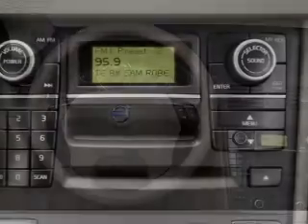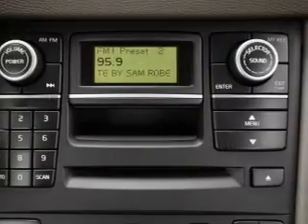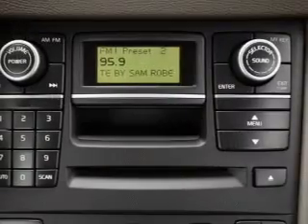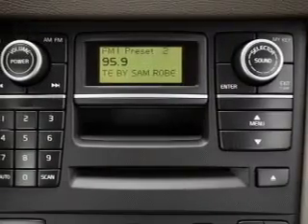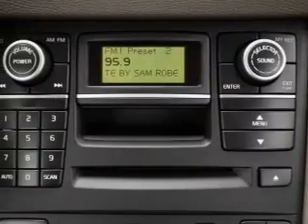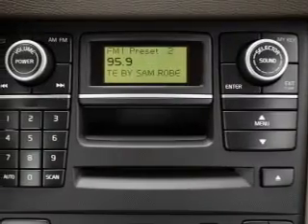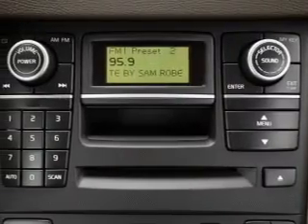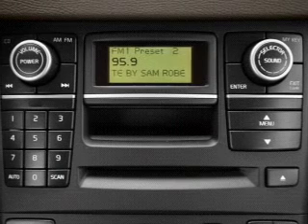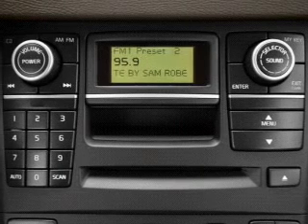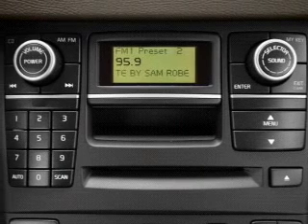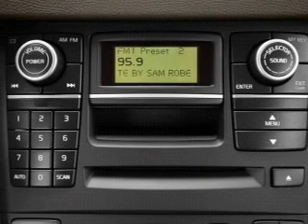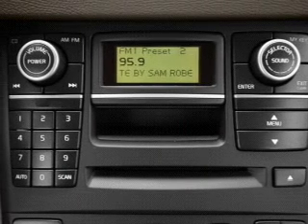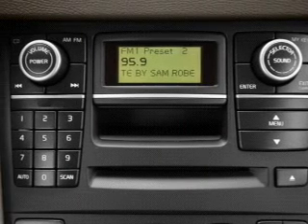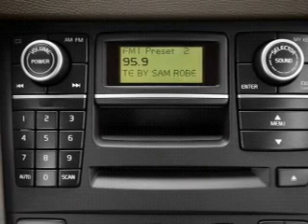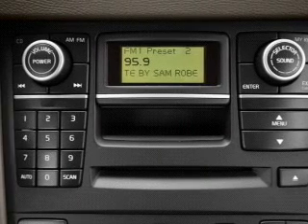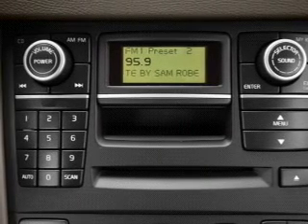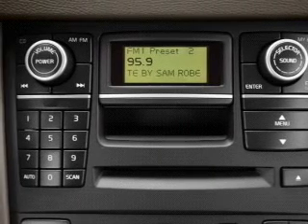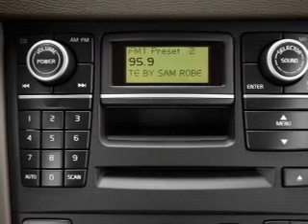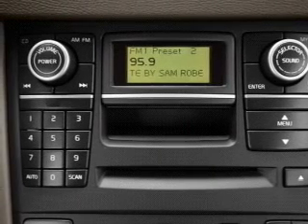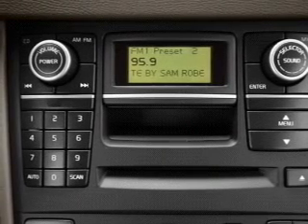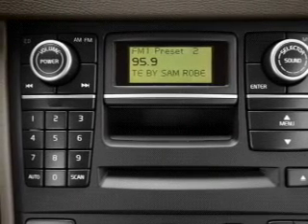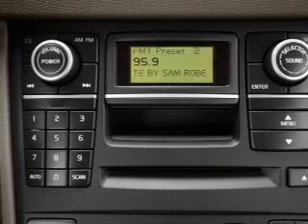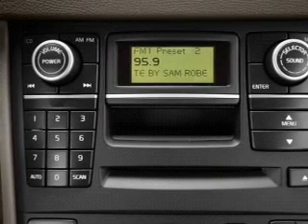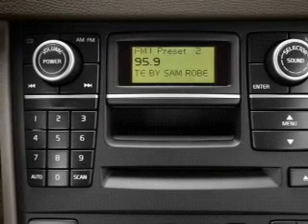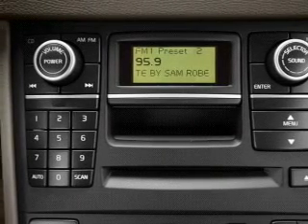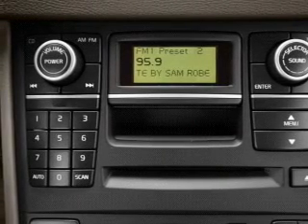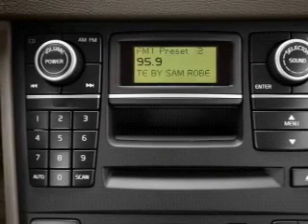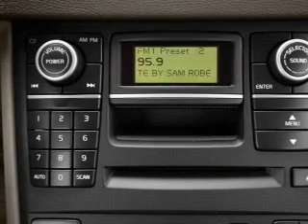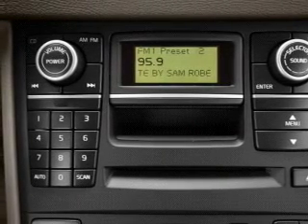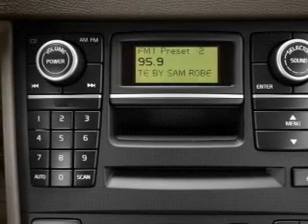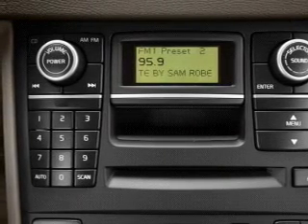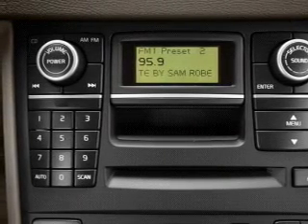Stability control. Daytime running lights. Let us put you in the driver's seat today — call or click to contact us.